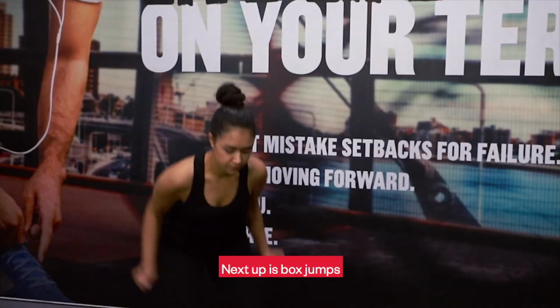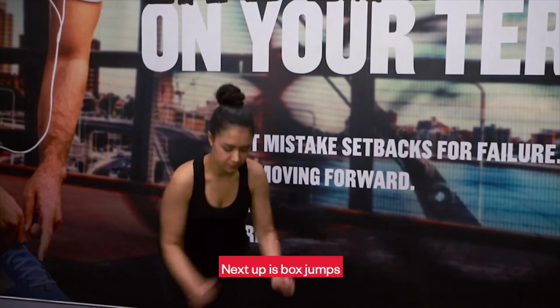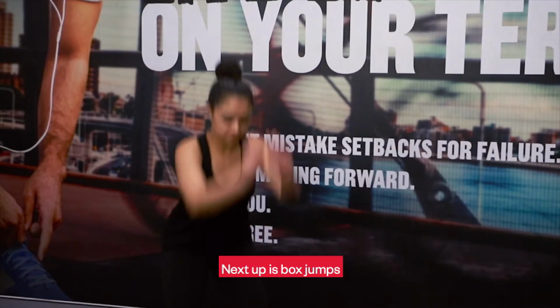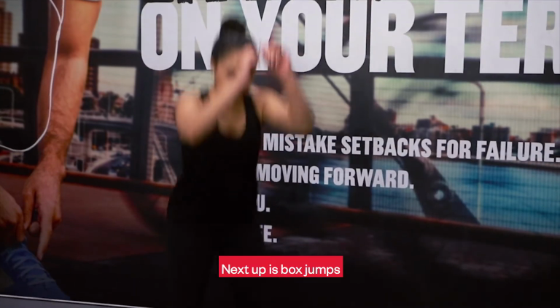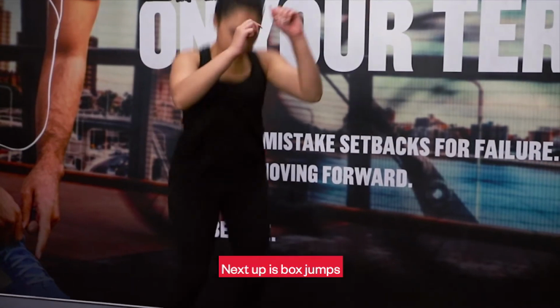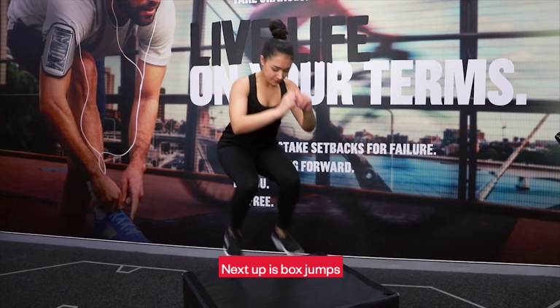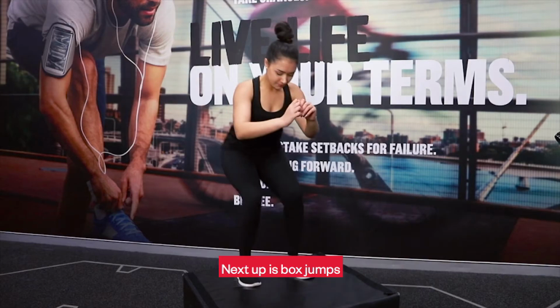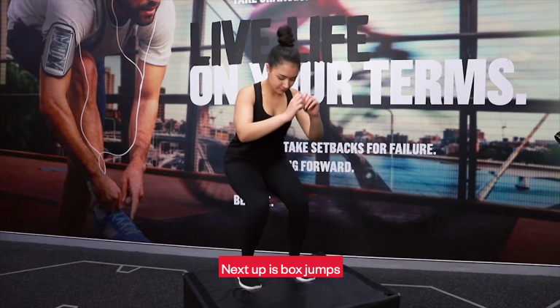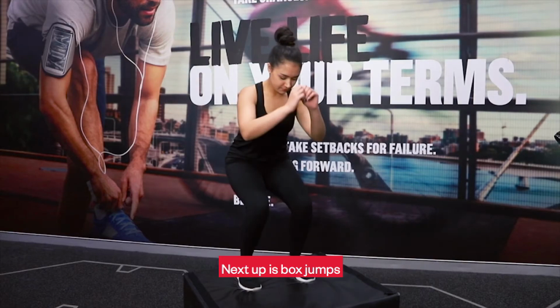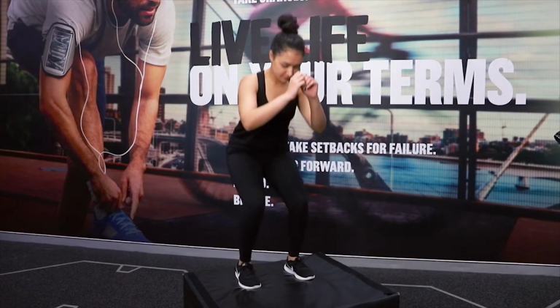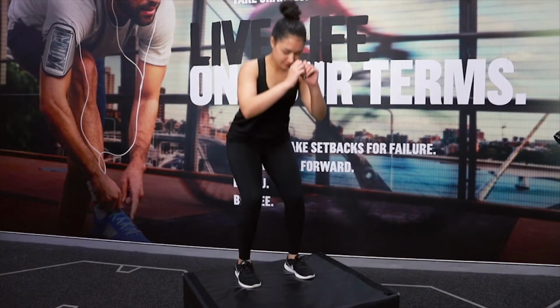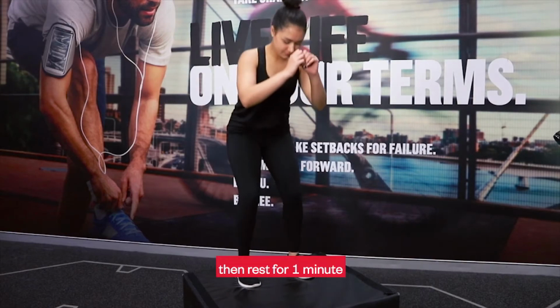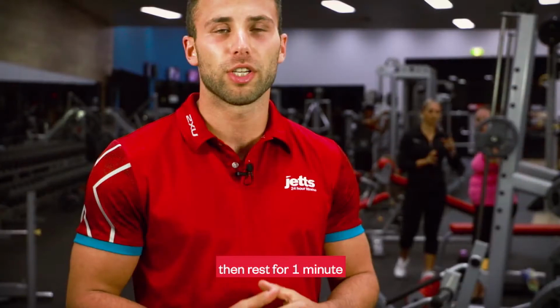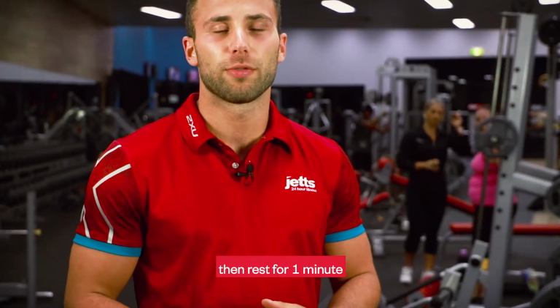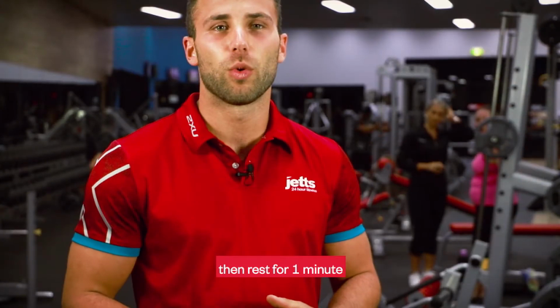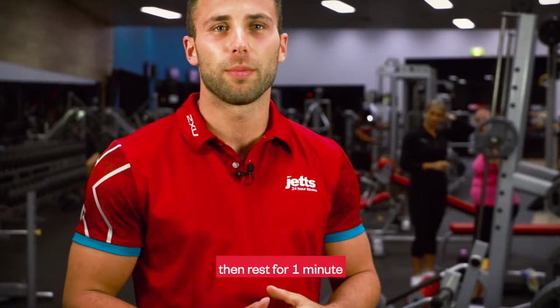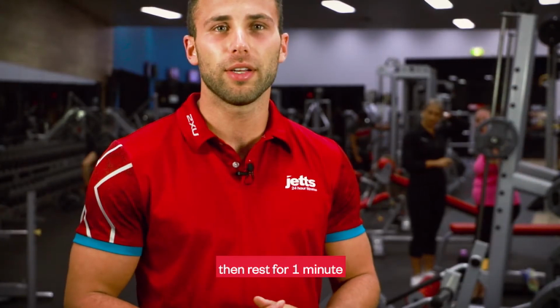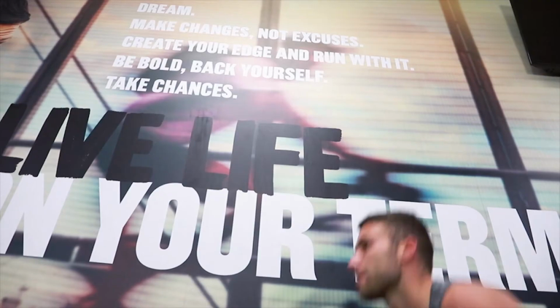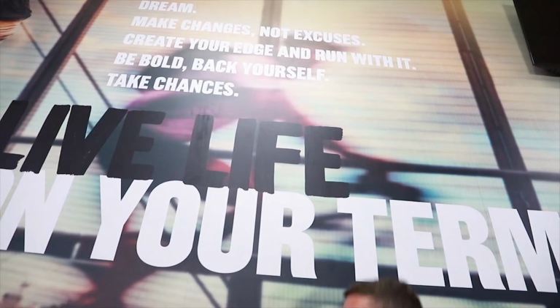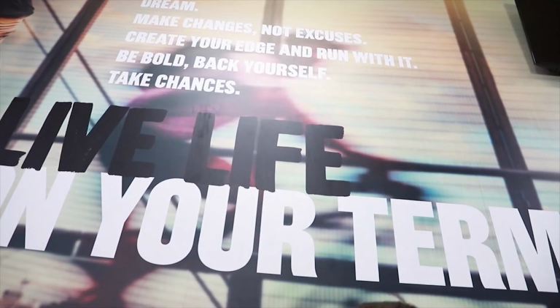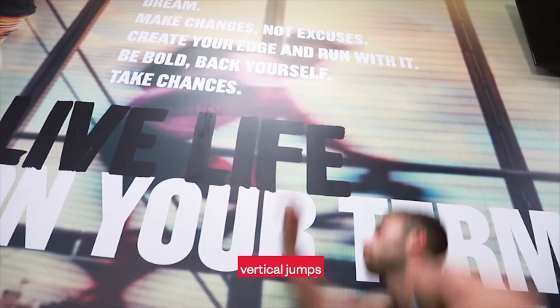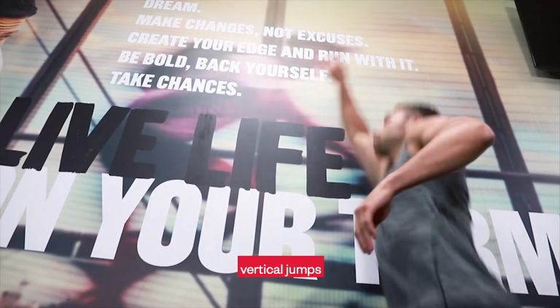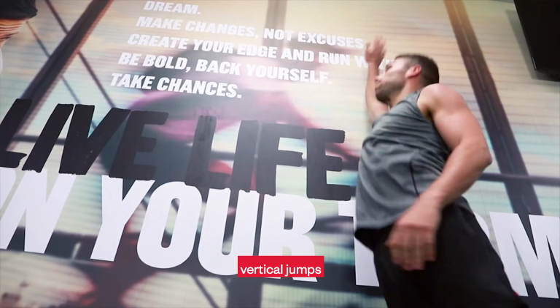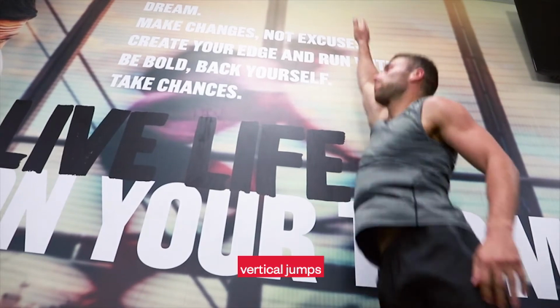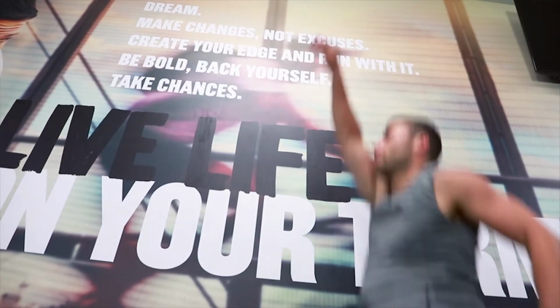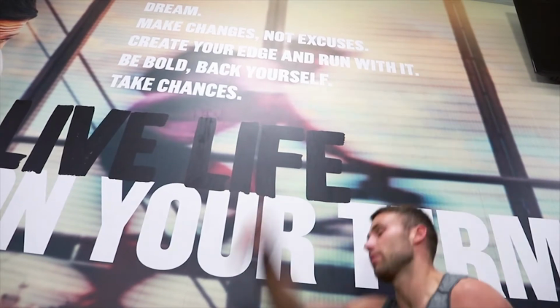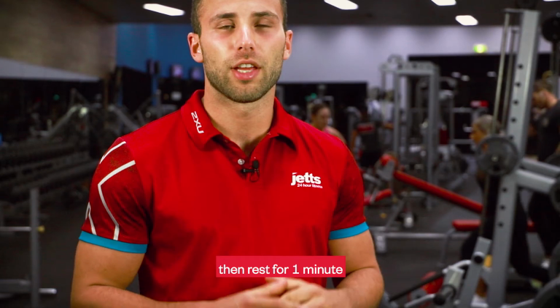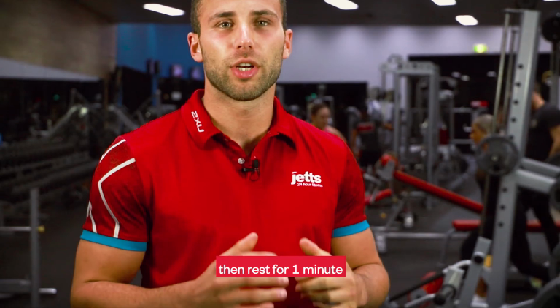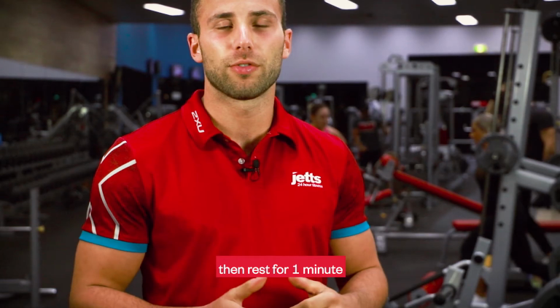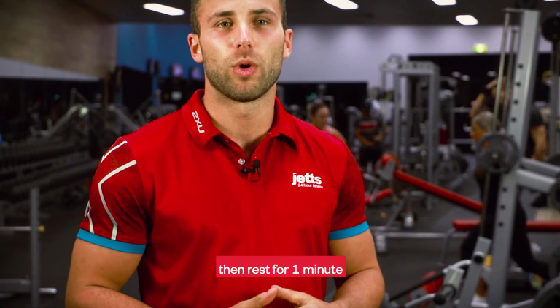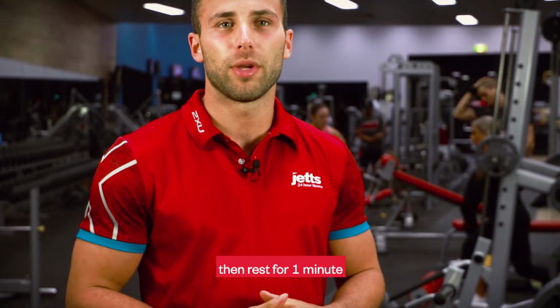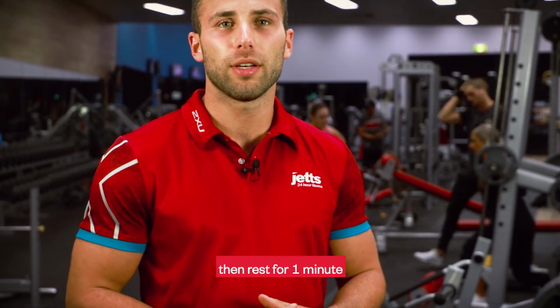Next up is box jumps, then rest for one minute, vertical jumps, then rest for one minute.